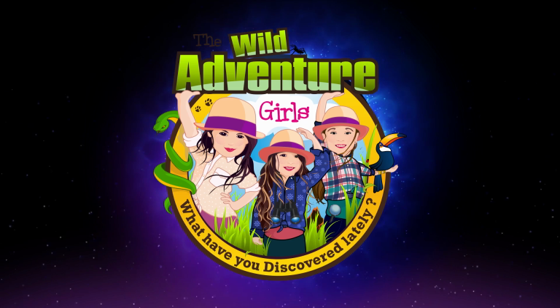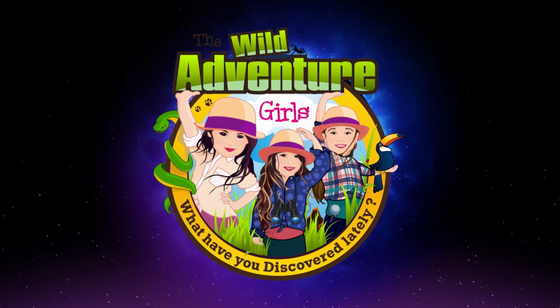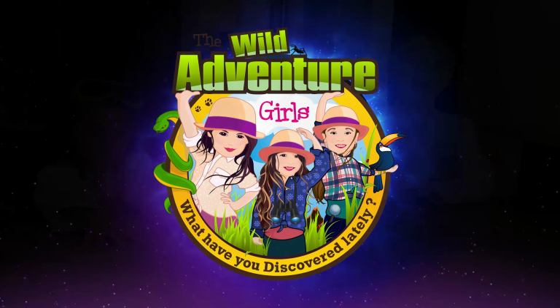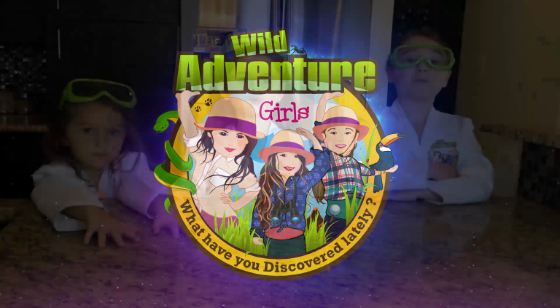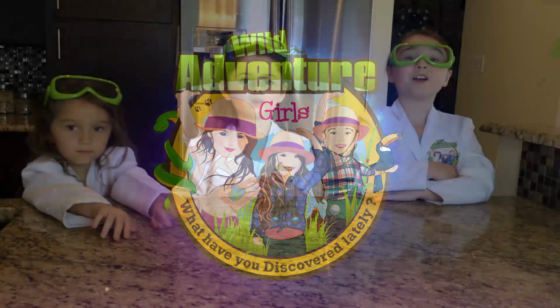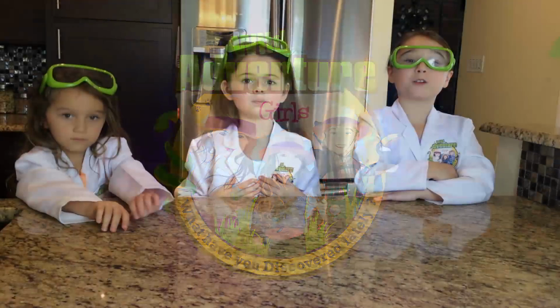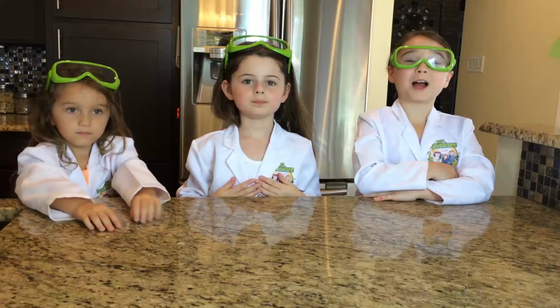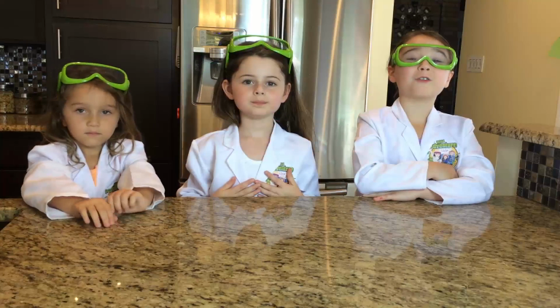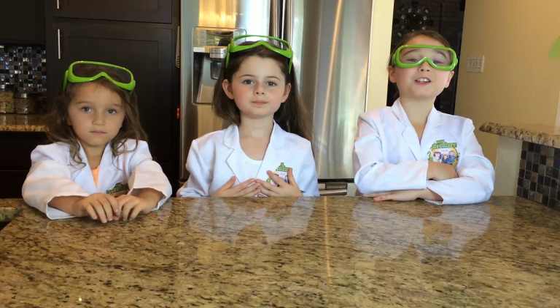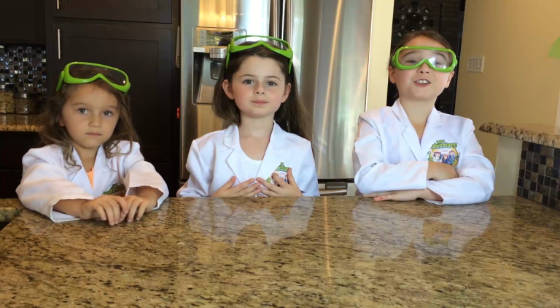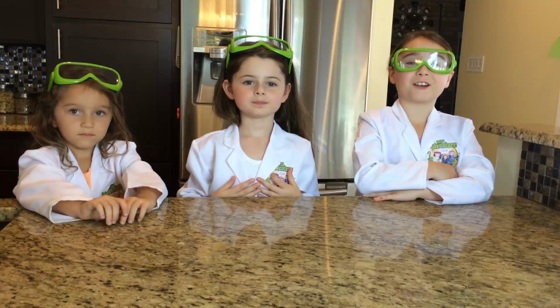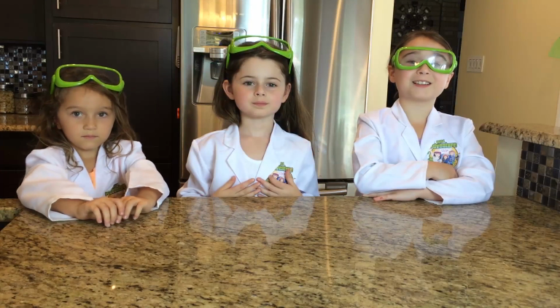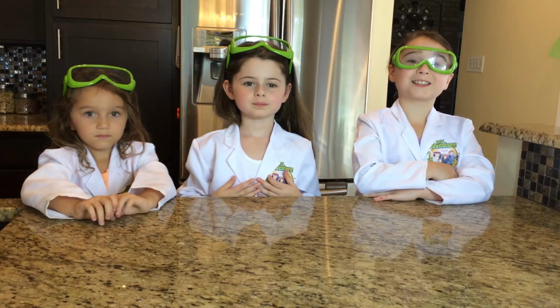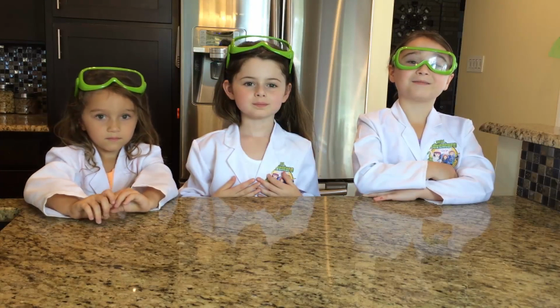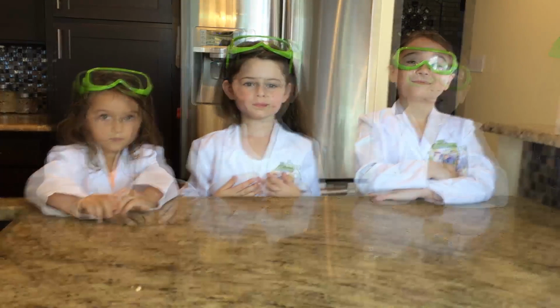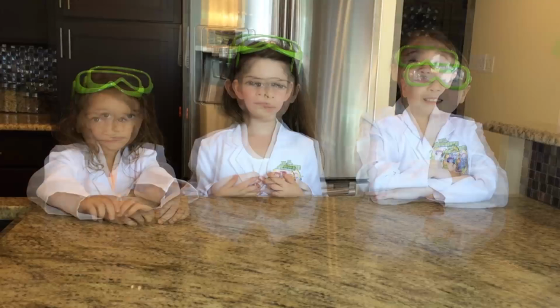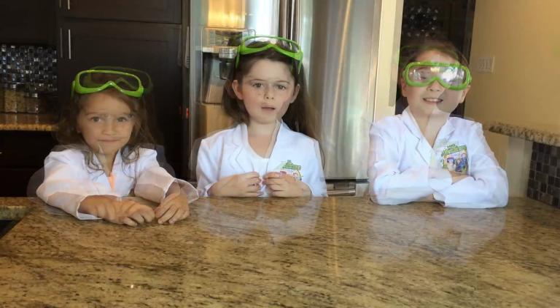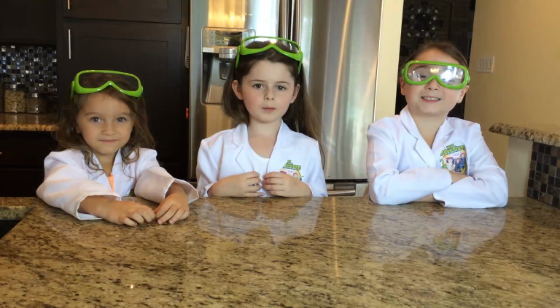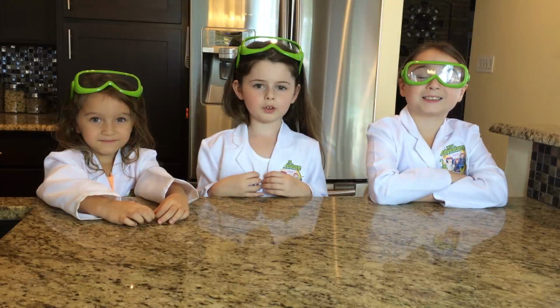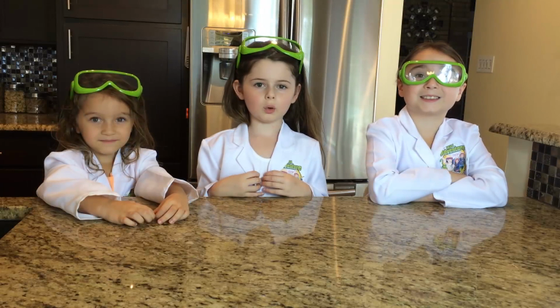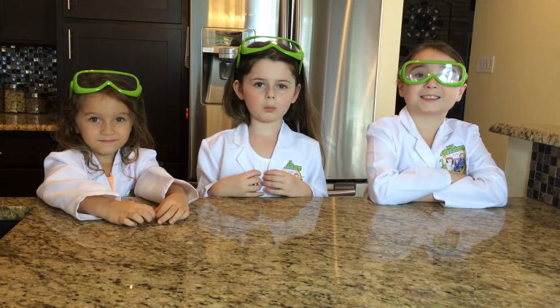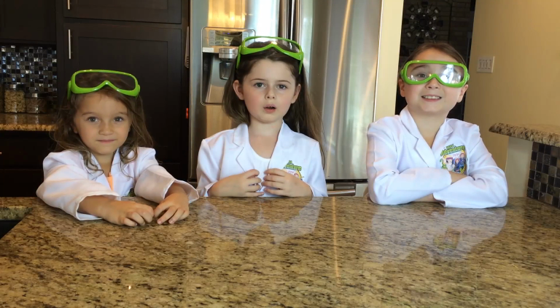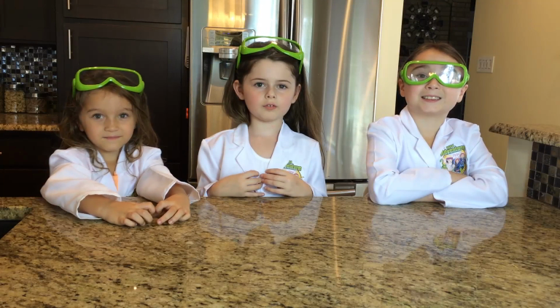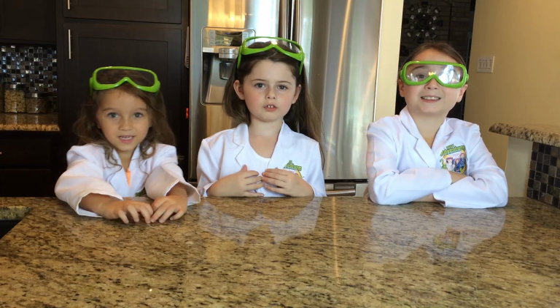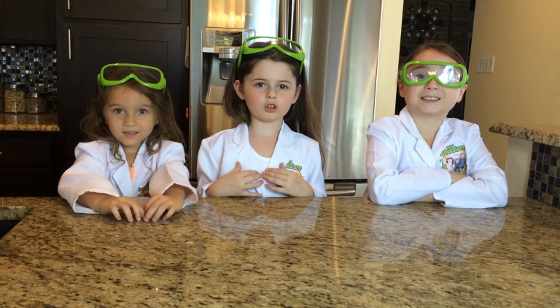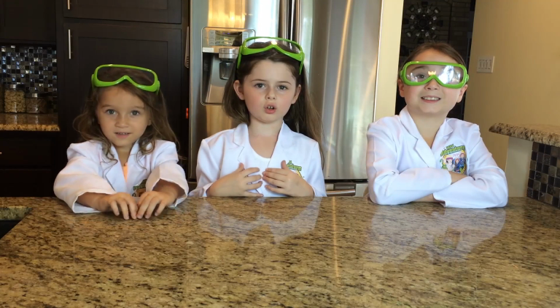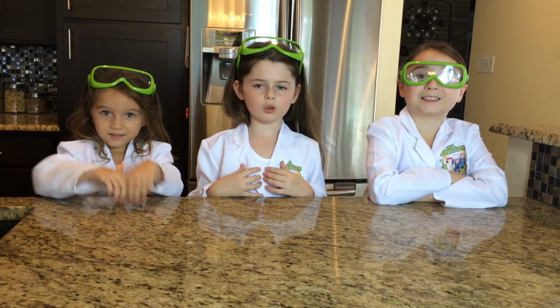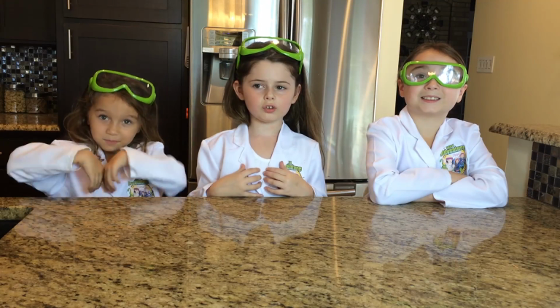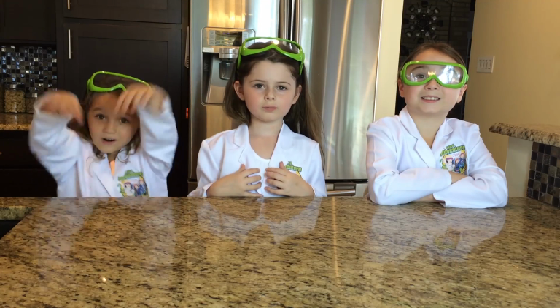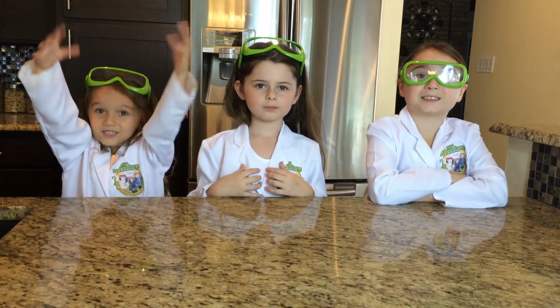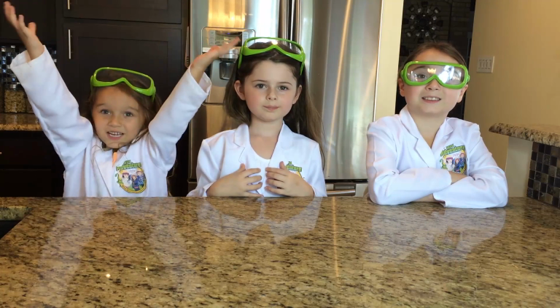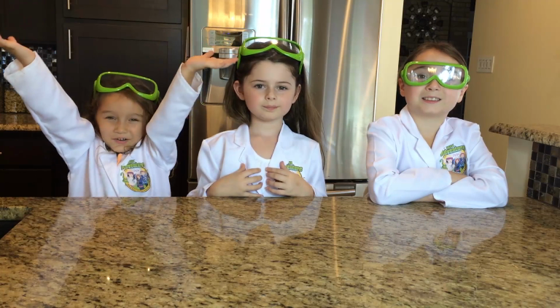Hi, we are the Wild Adventure Girls and welcome to your Wild Adventure Girls channel.